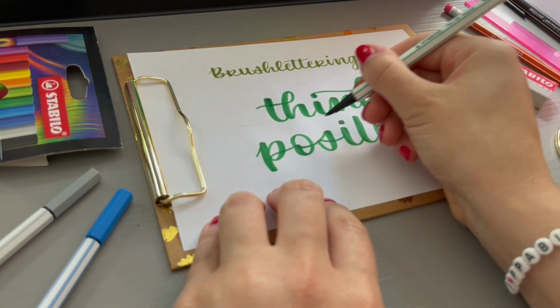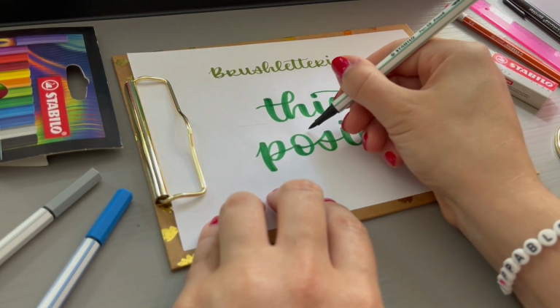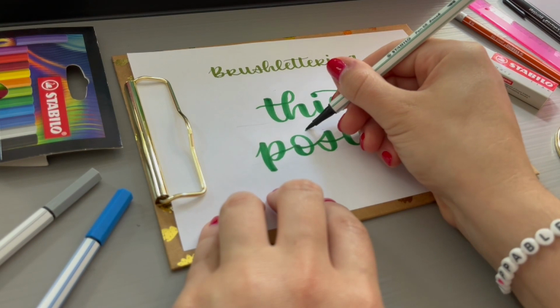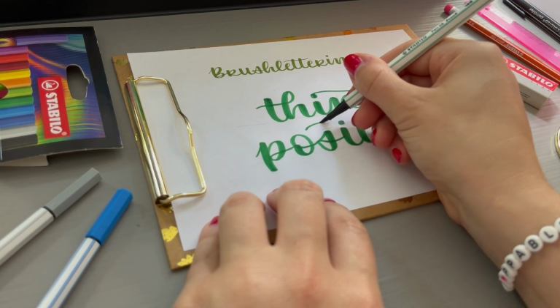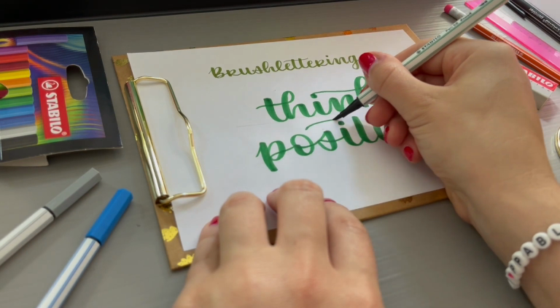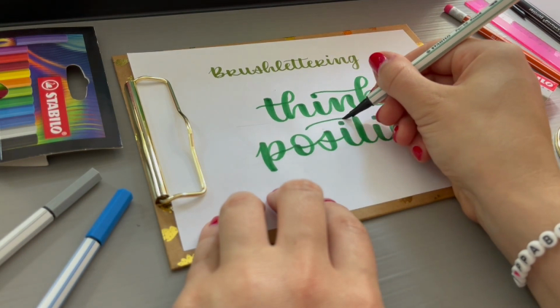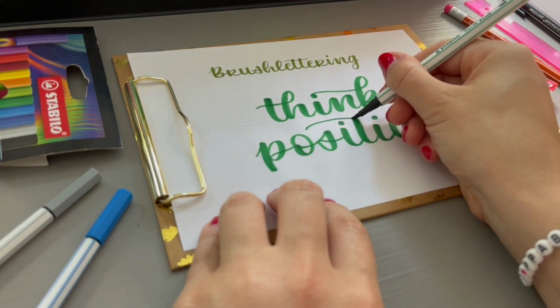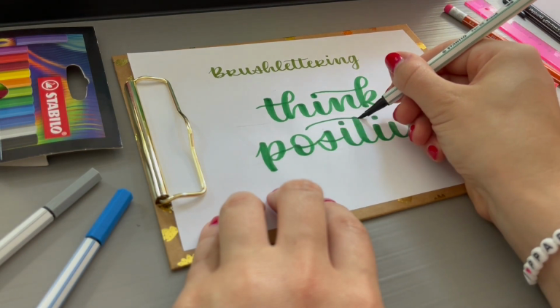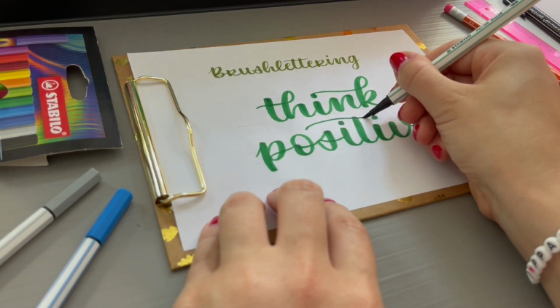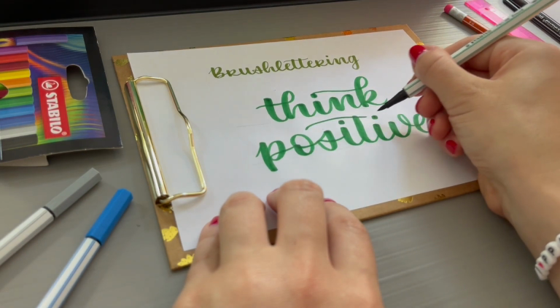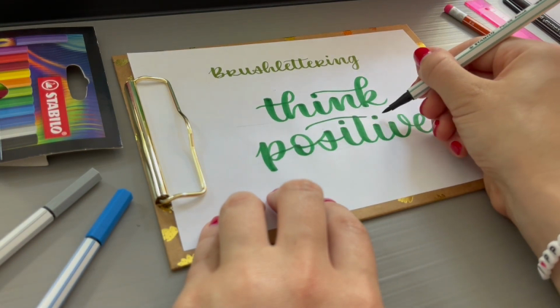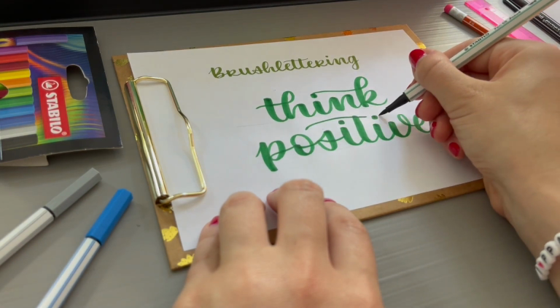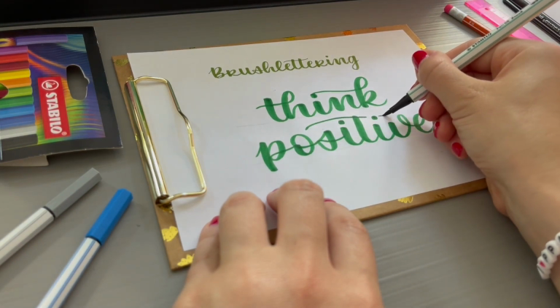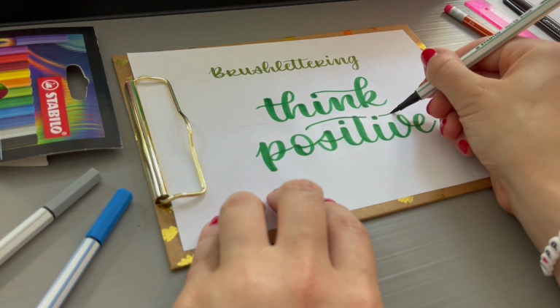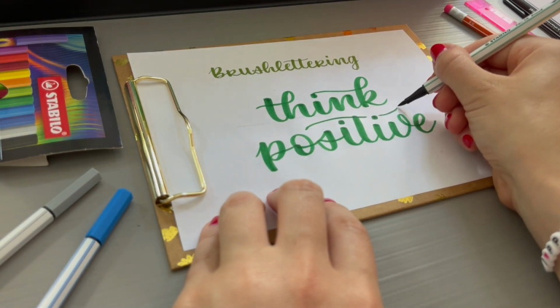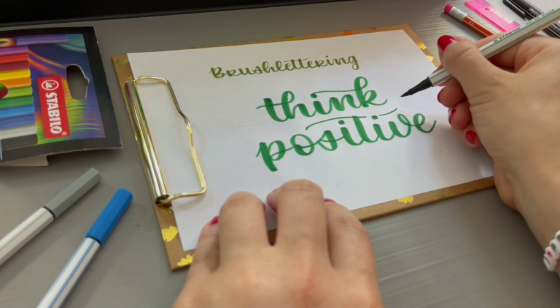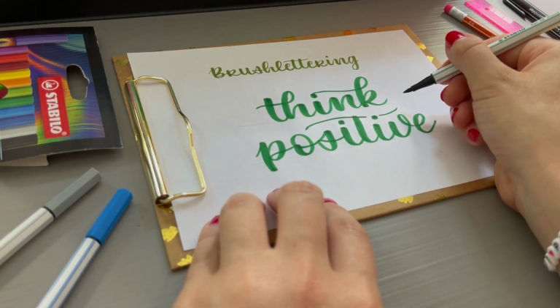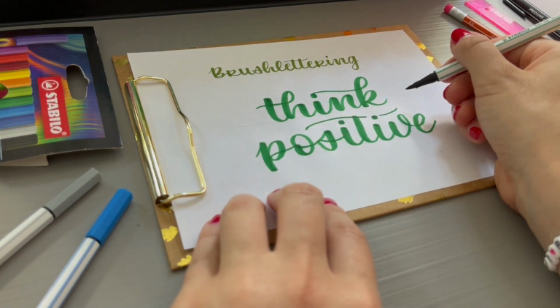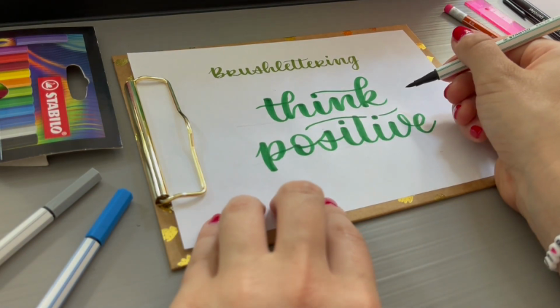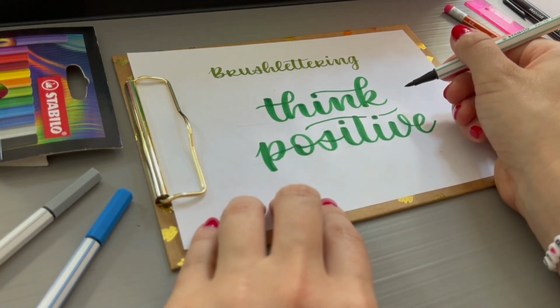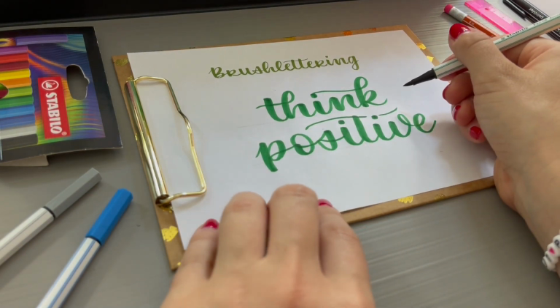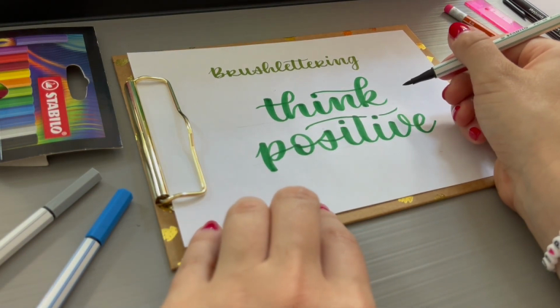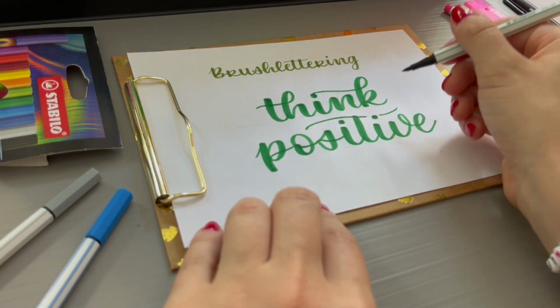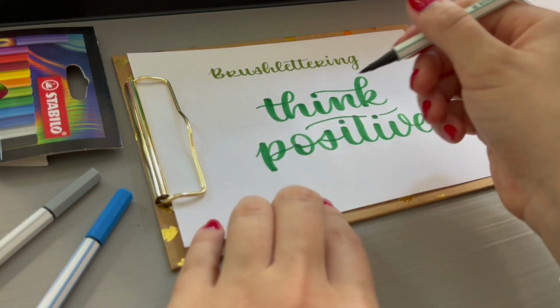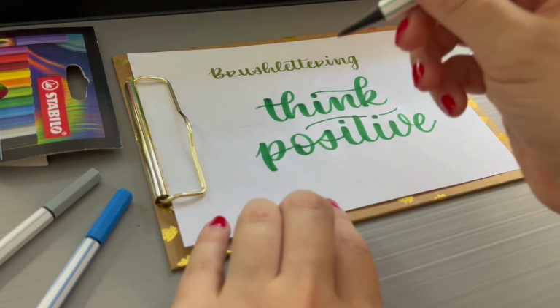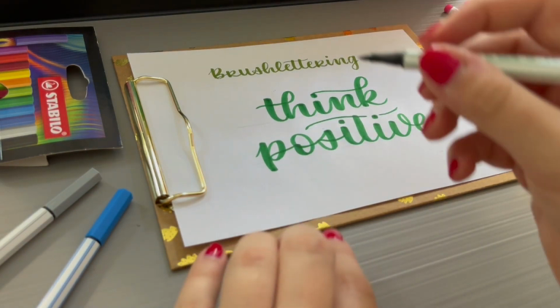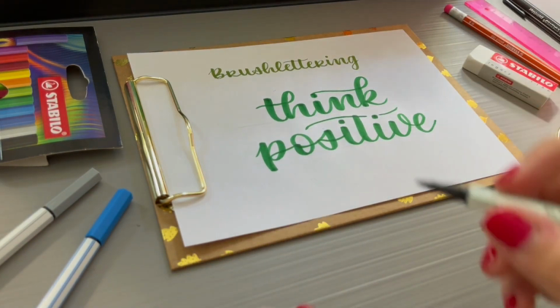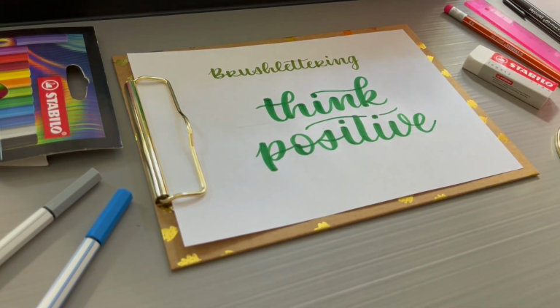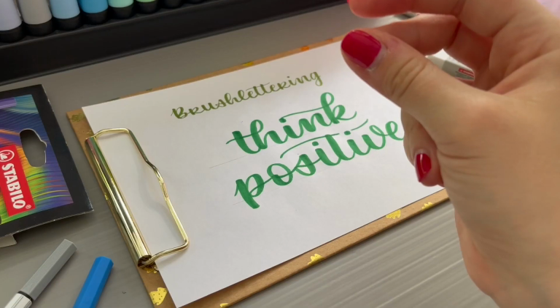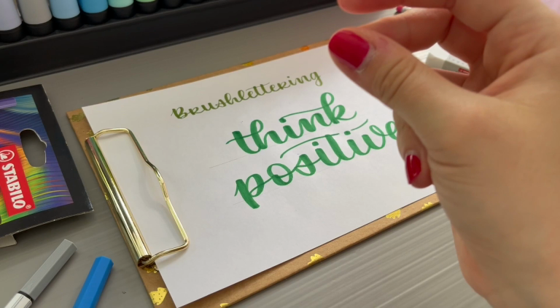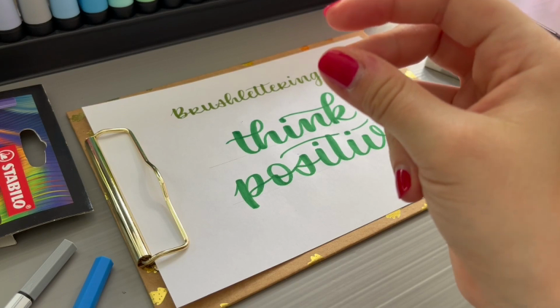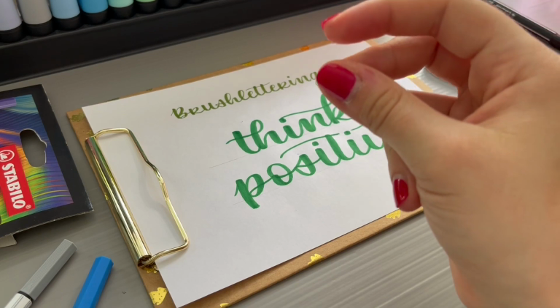Finally, I used the Pen68 Metallic to add special effects and decorative elements to the lettering.